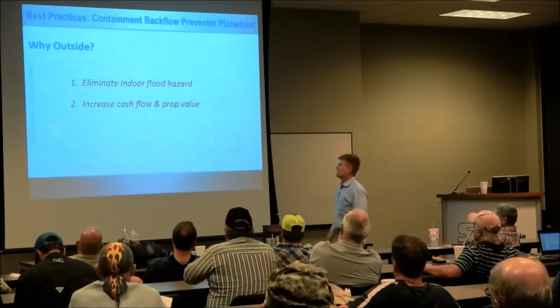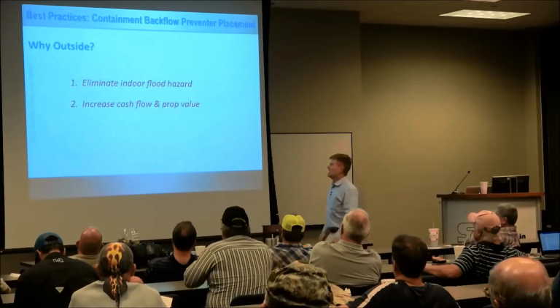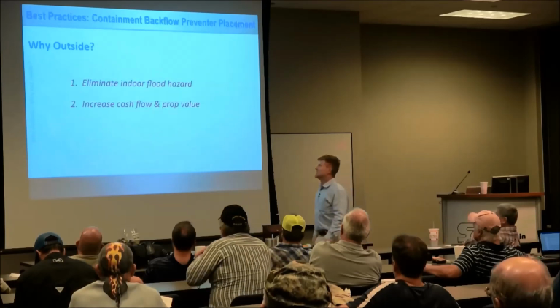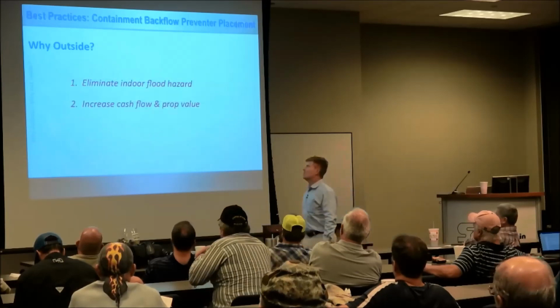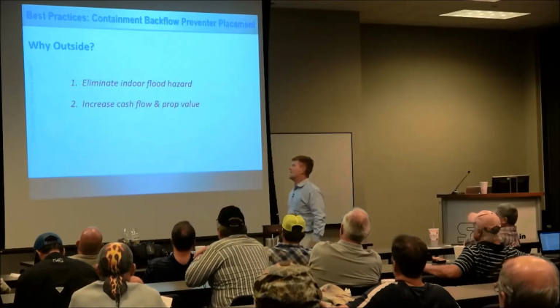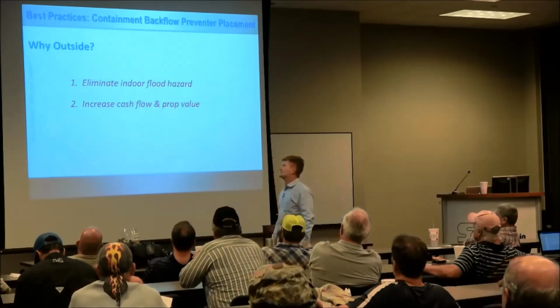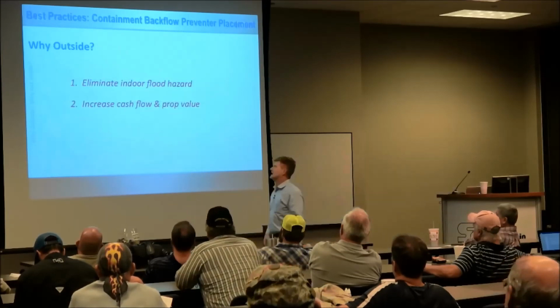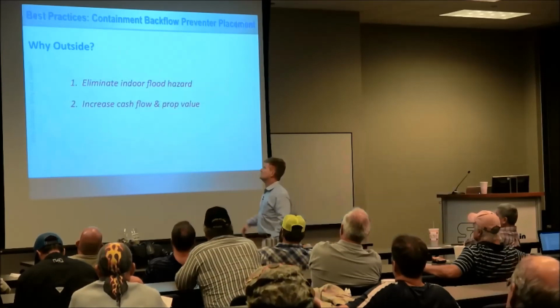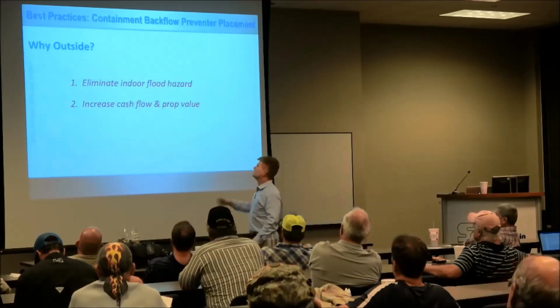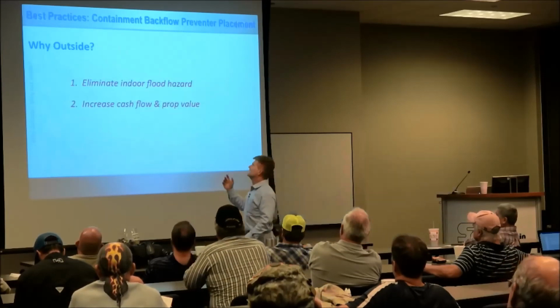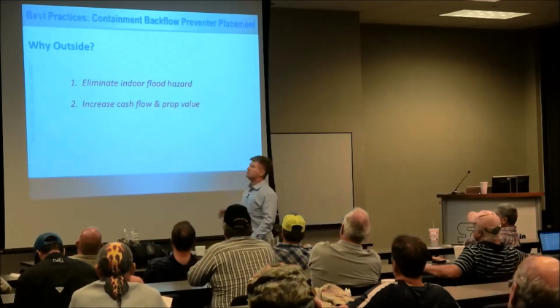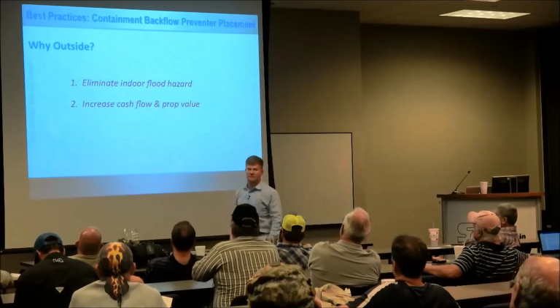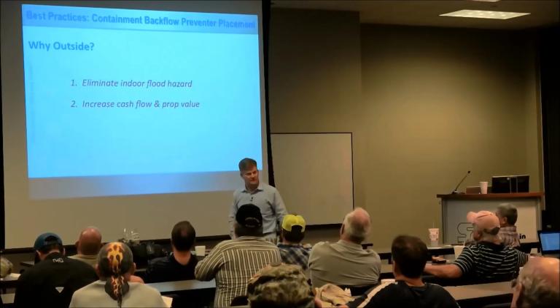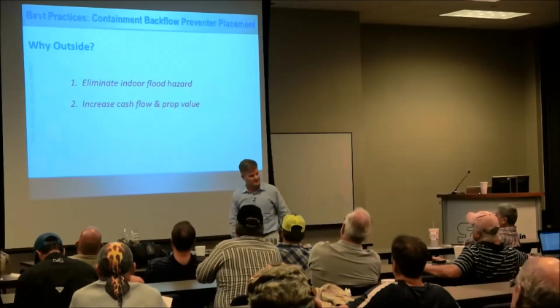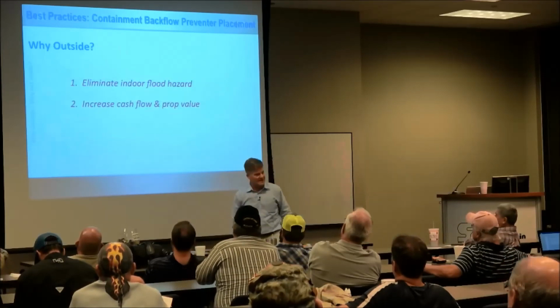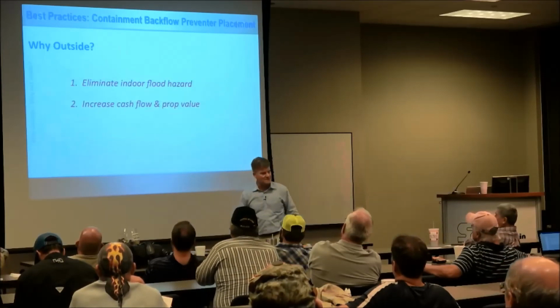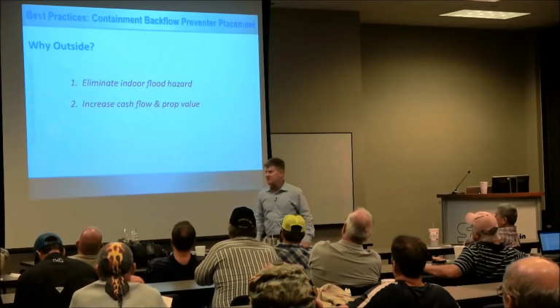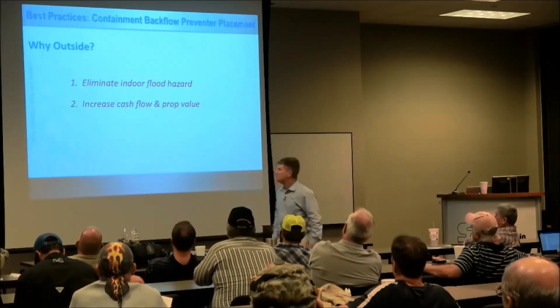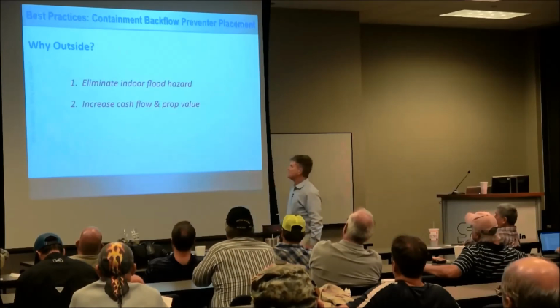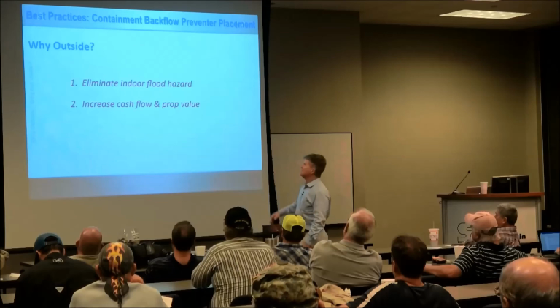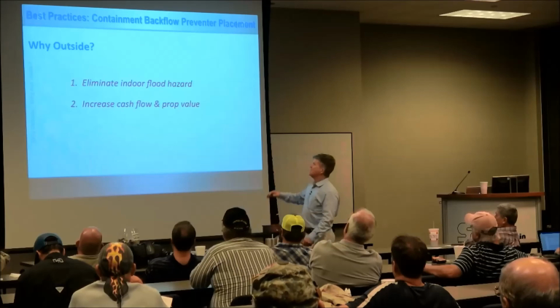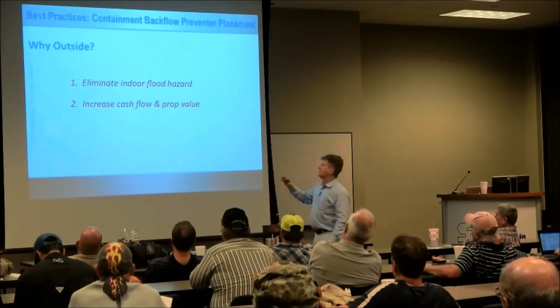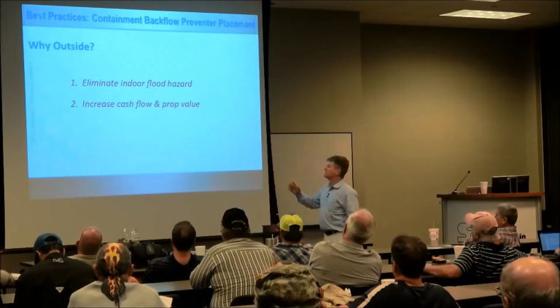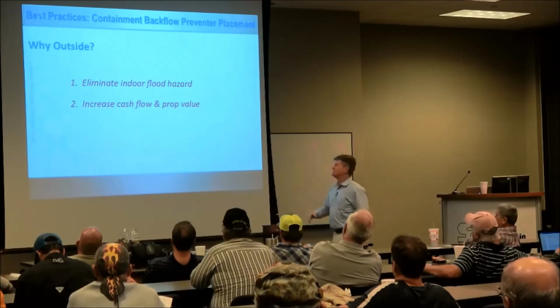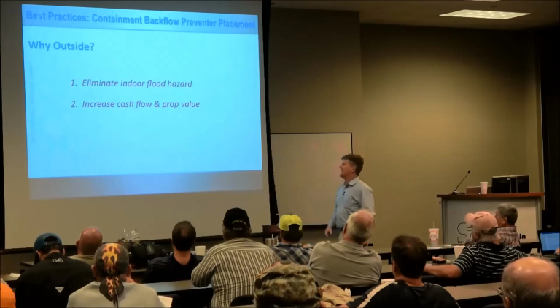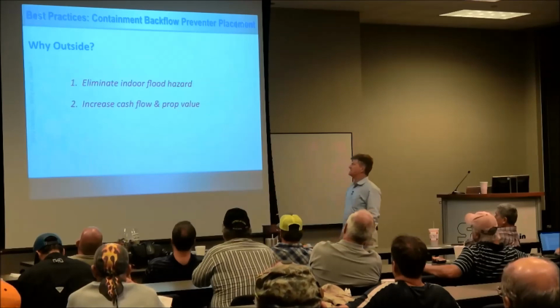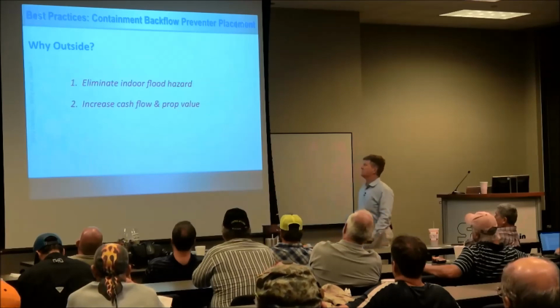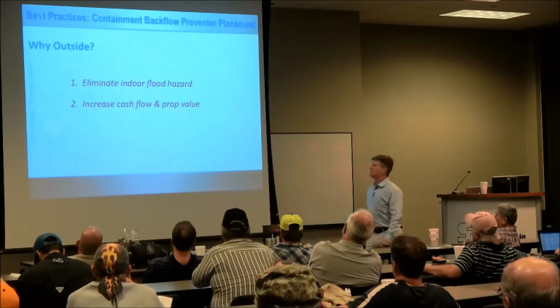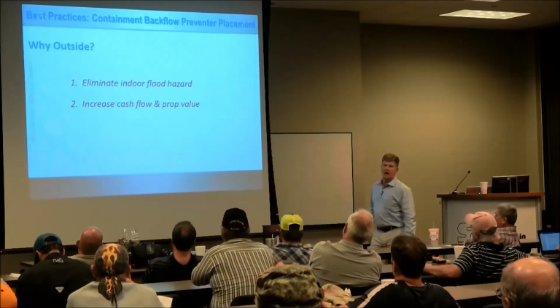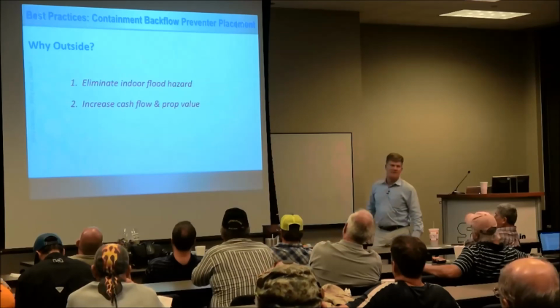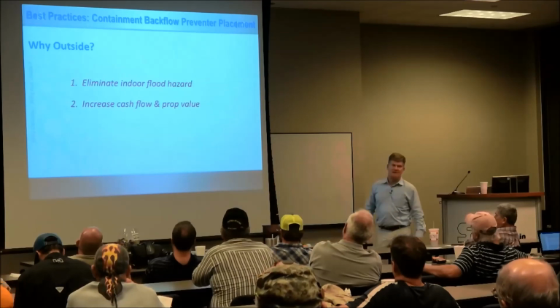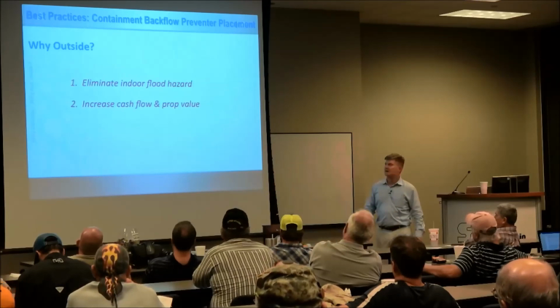So, why outside? You eliminate indoor flood hazards, and you increase cash flow and property value.